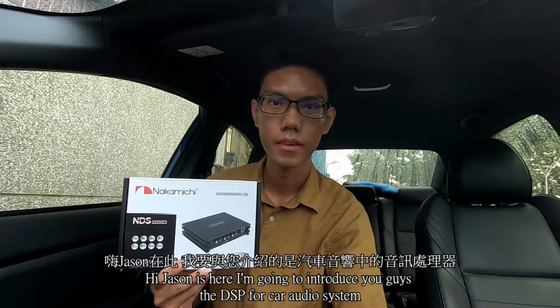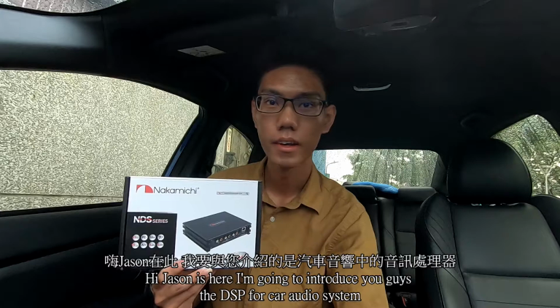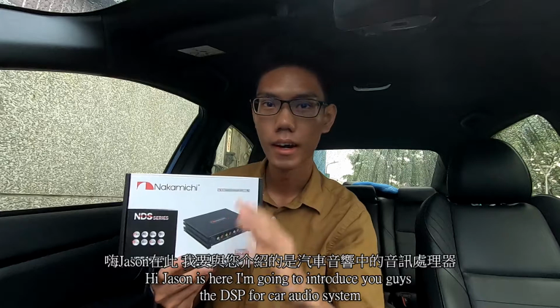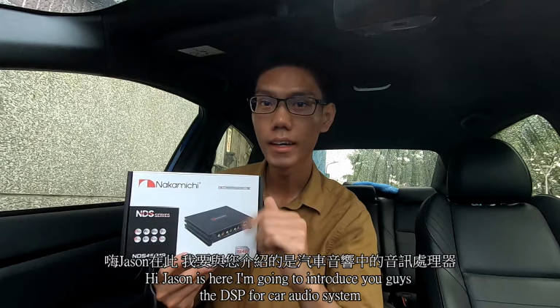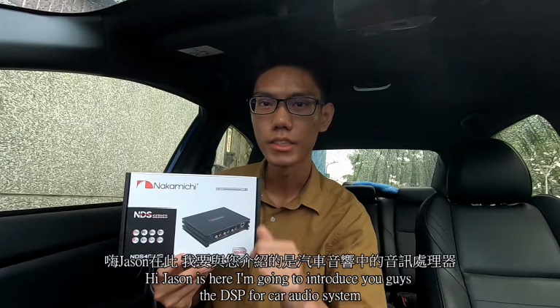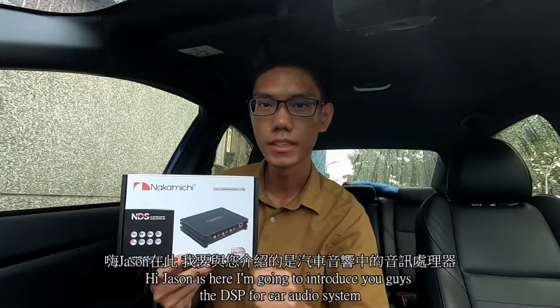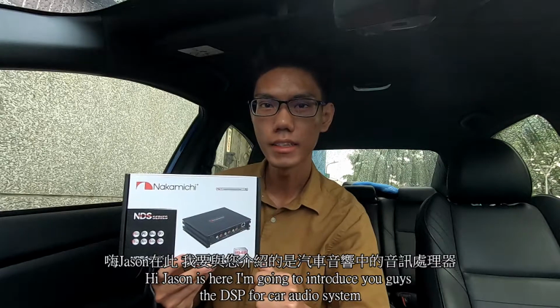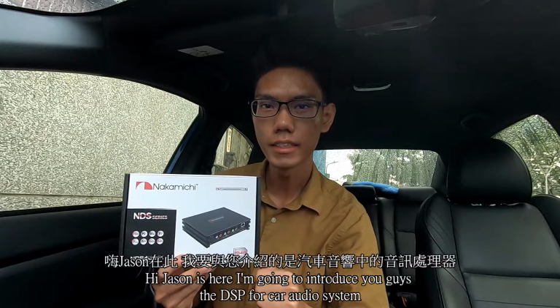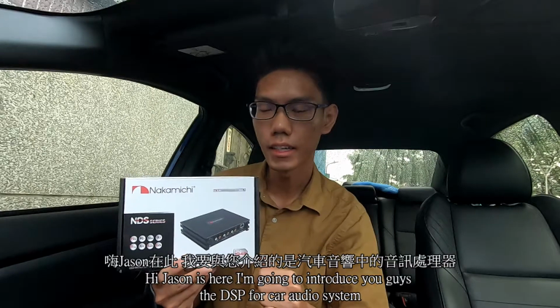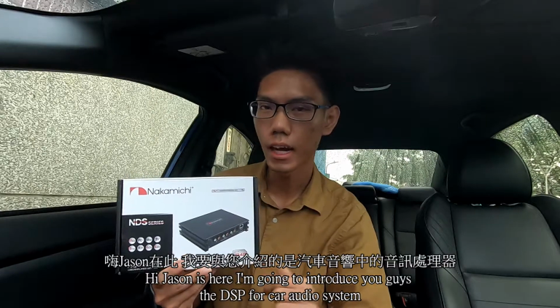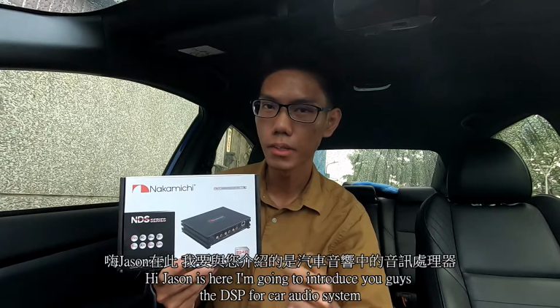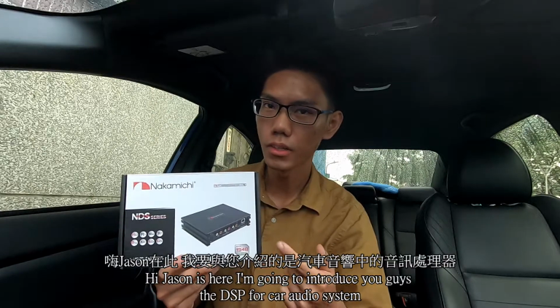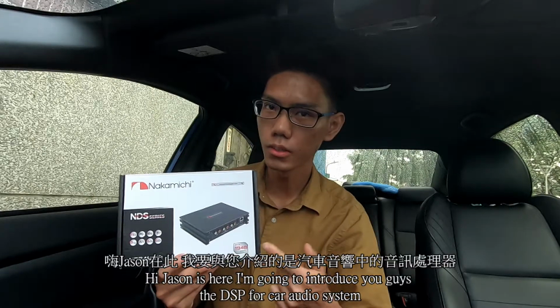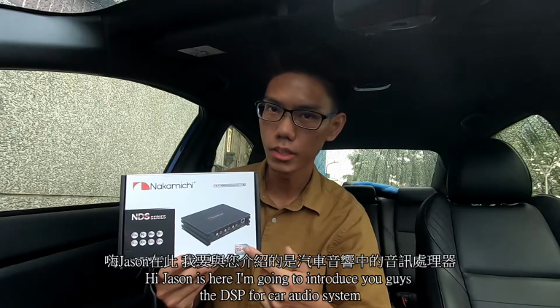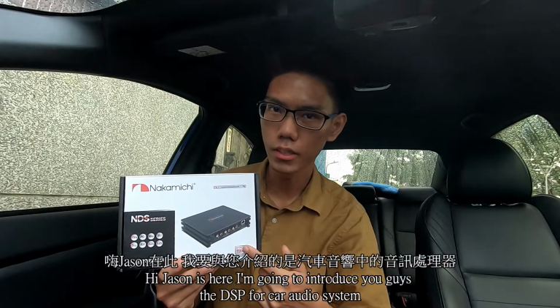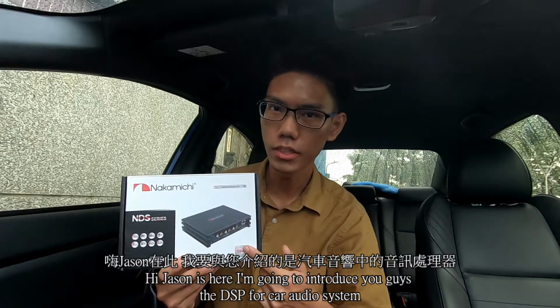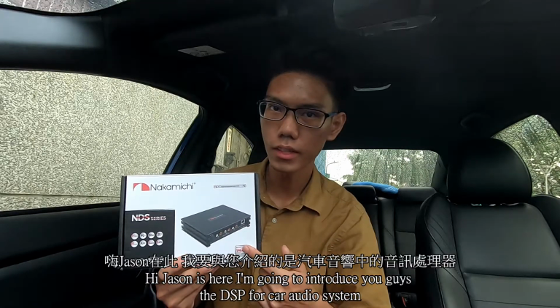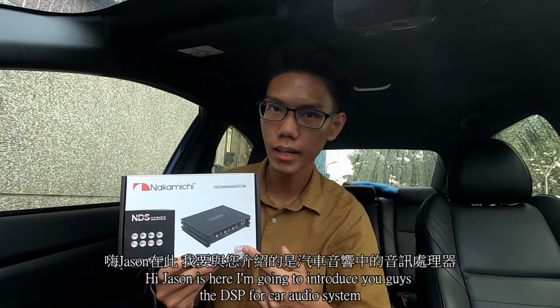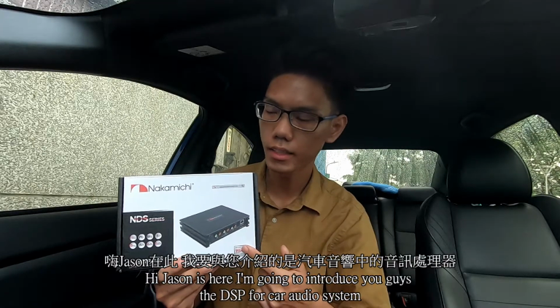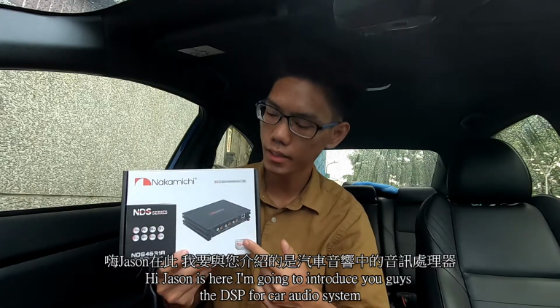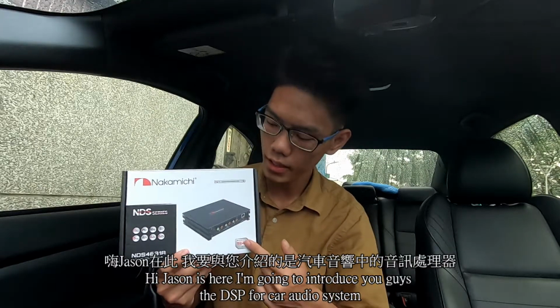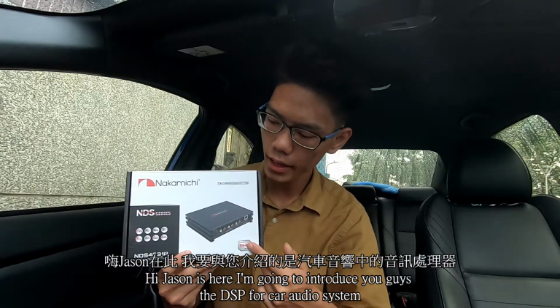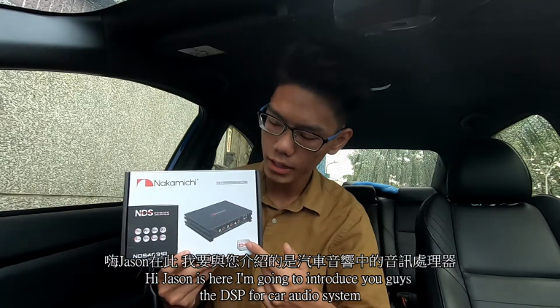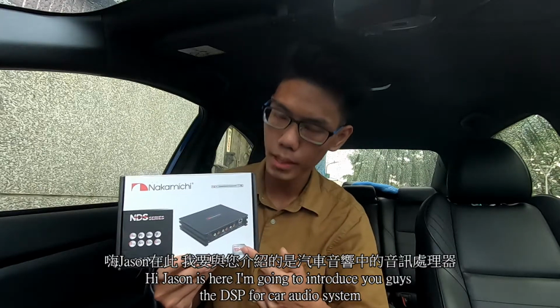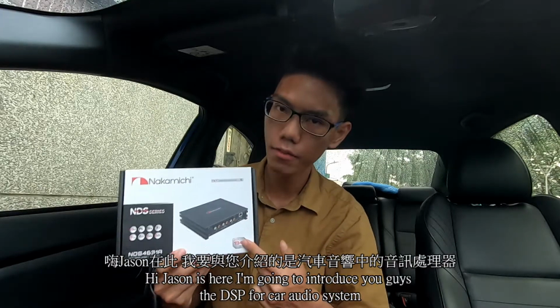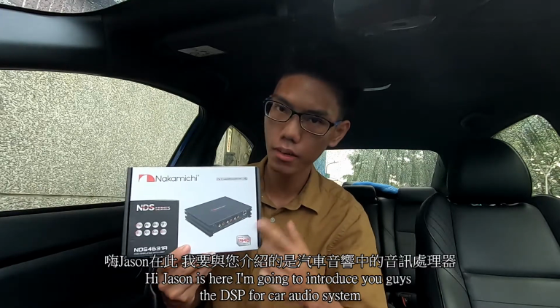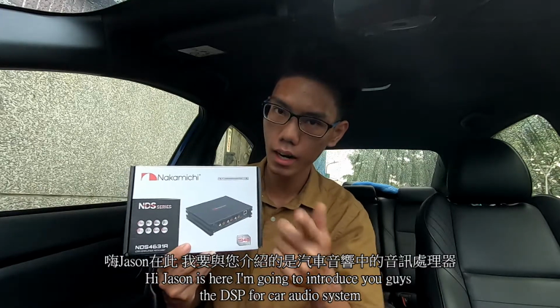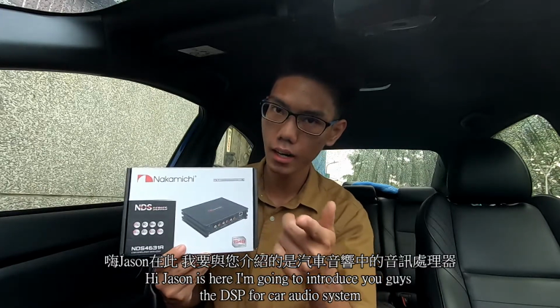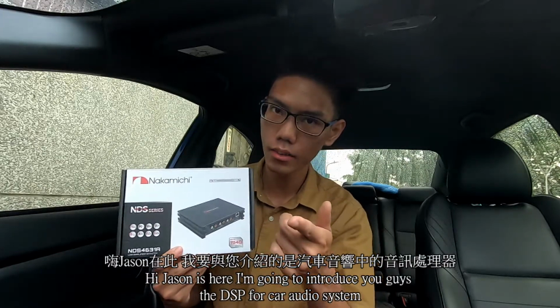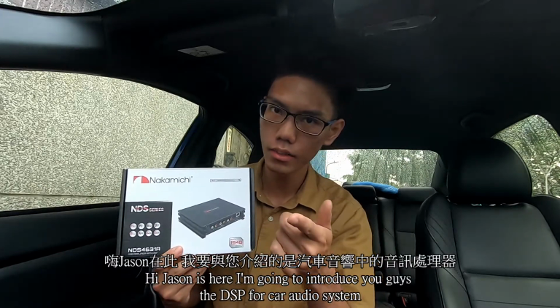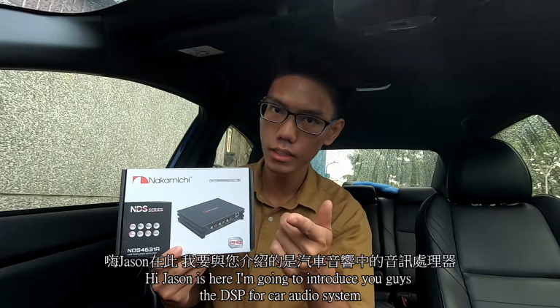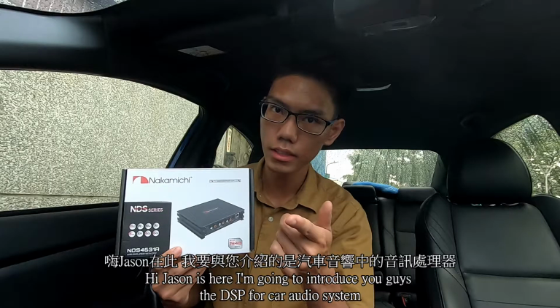Hi, Jason is here. I'm going to introduce you guys to the DSP for car audio system.